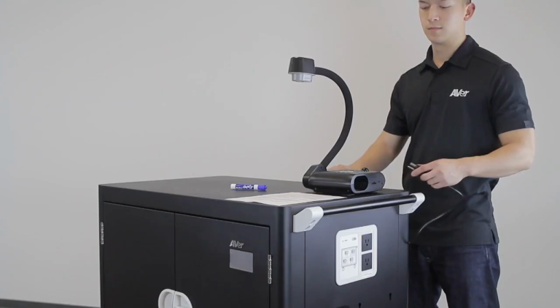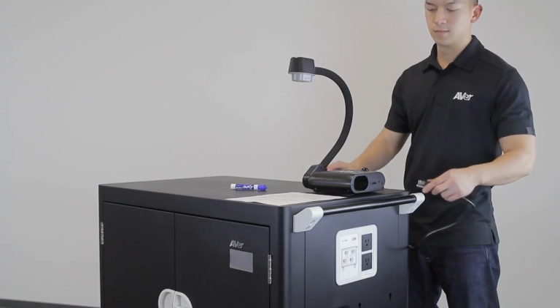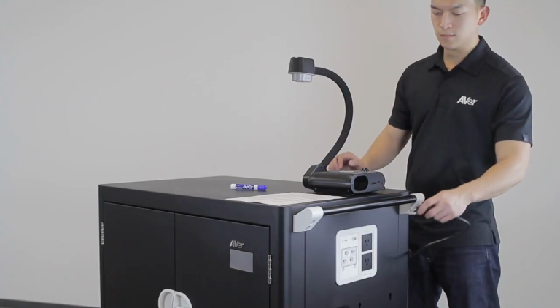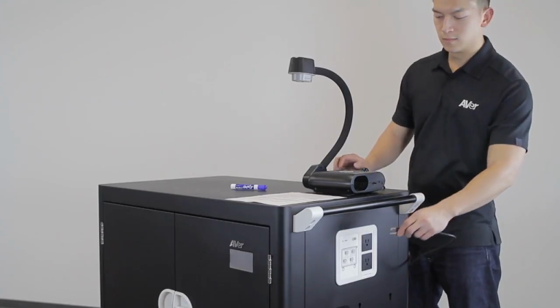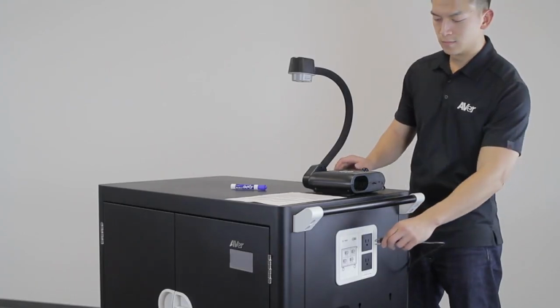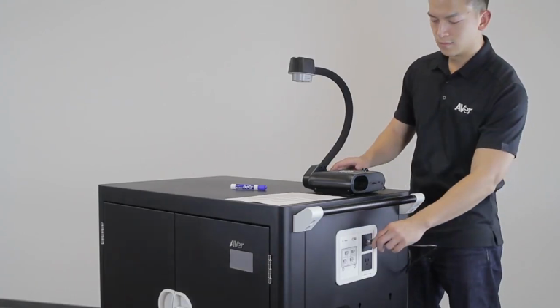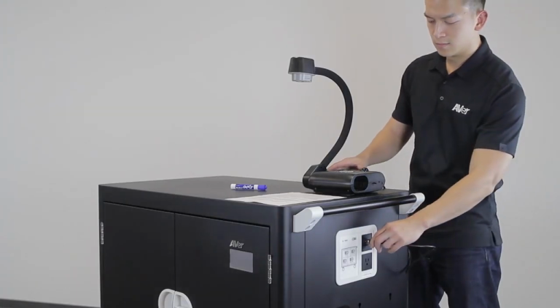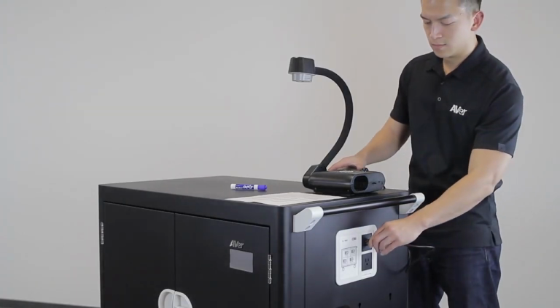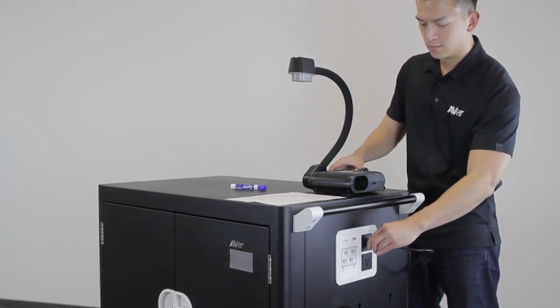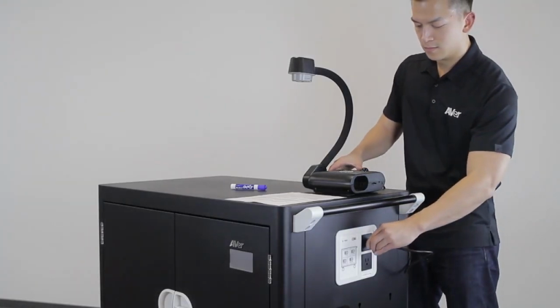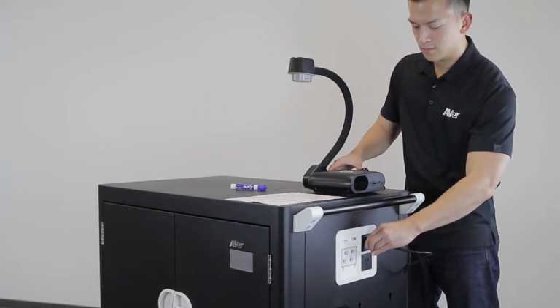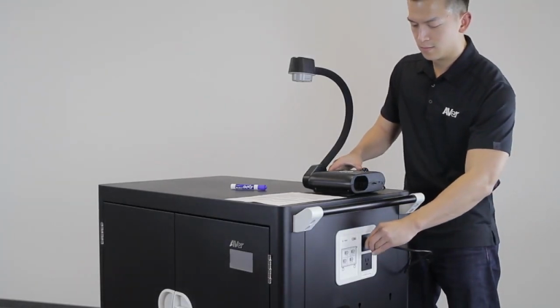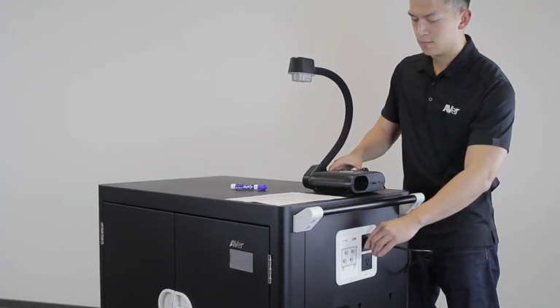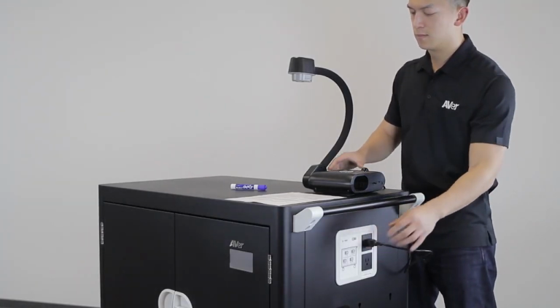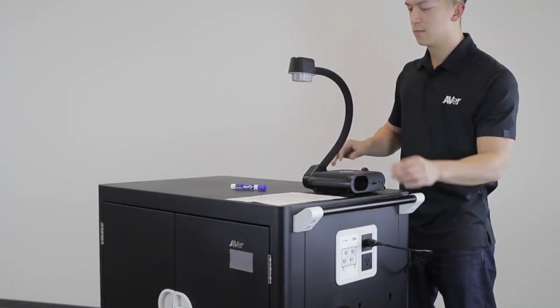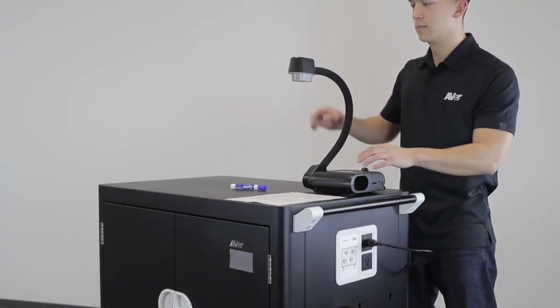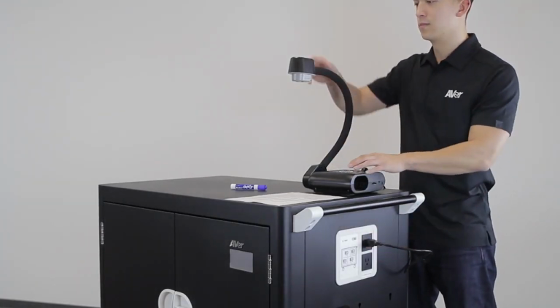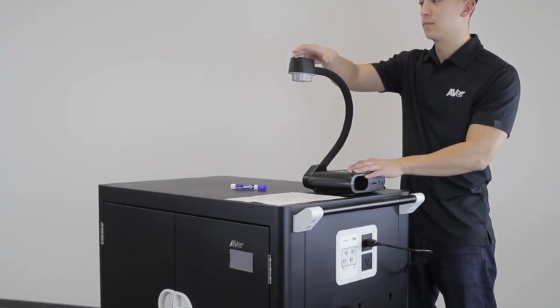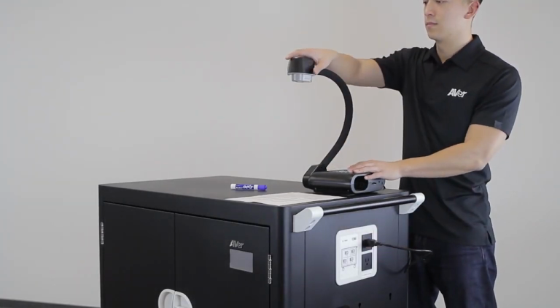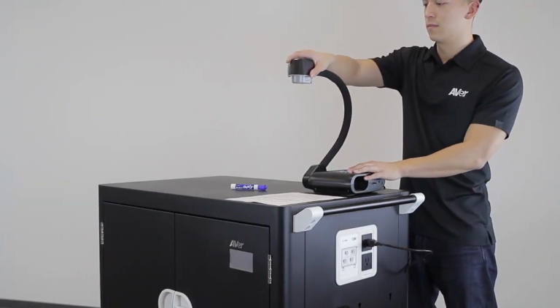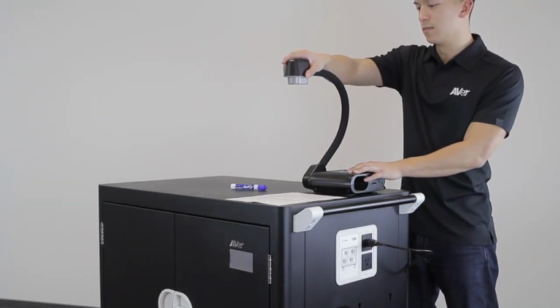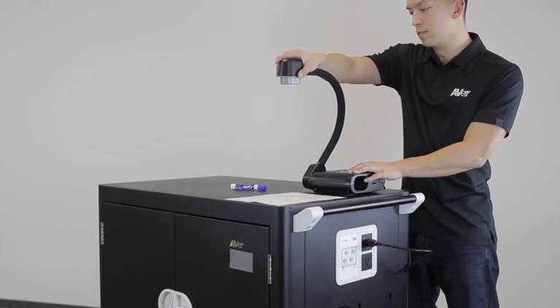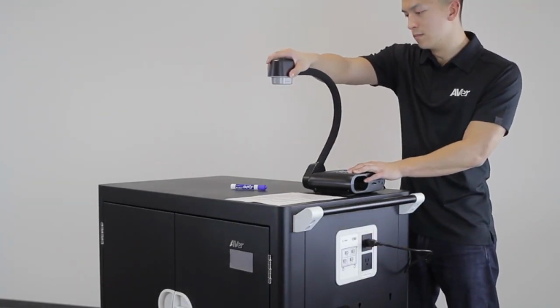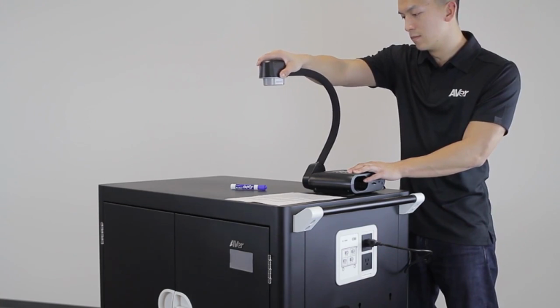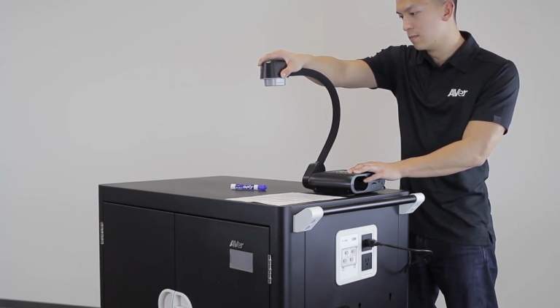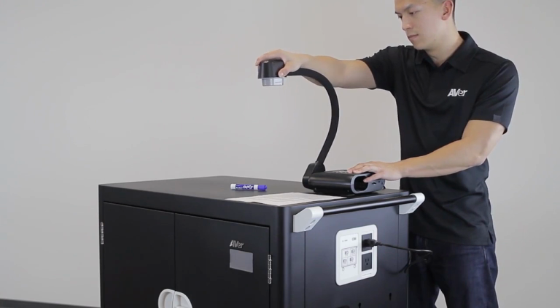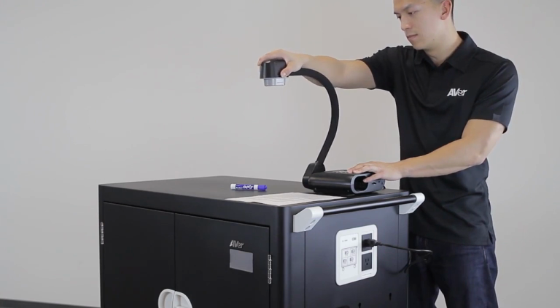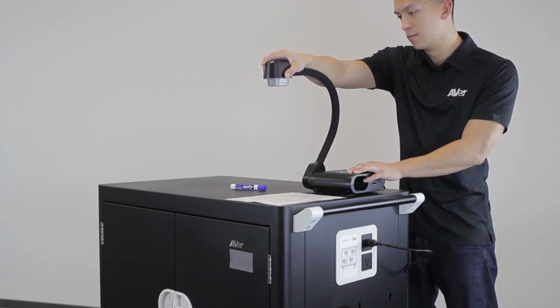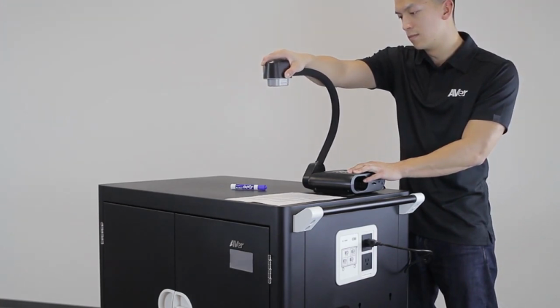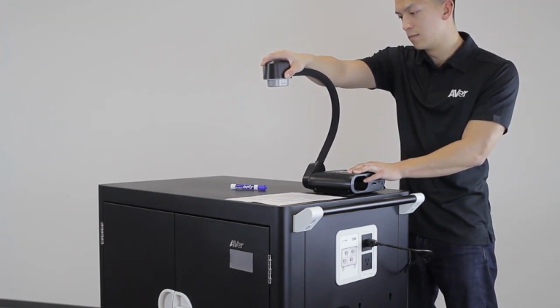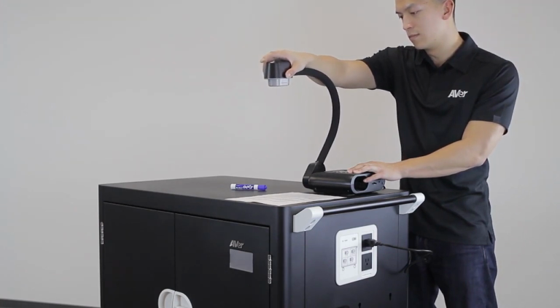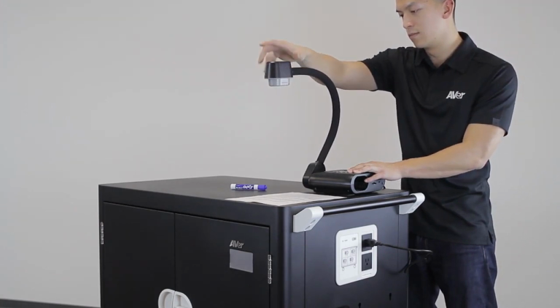The auxiliary ports on the side provide additional power to other devices, regardless of the charging sequence.